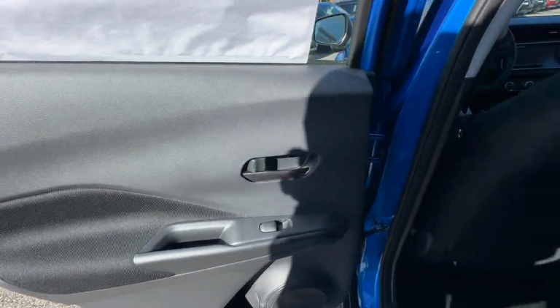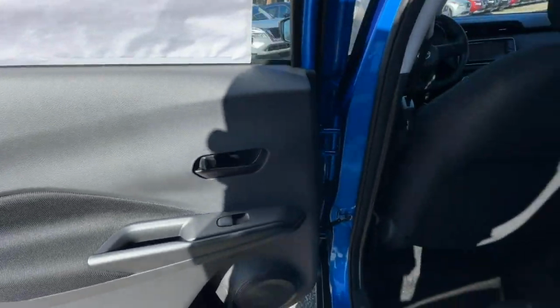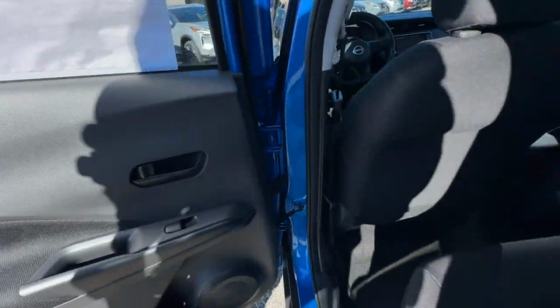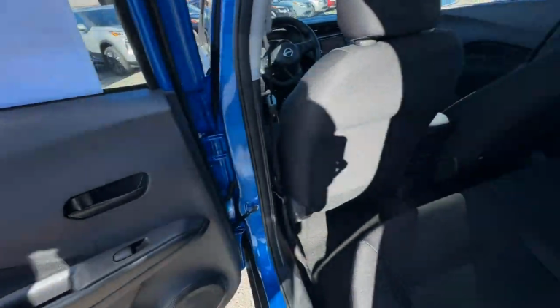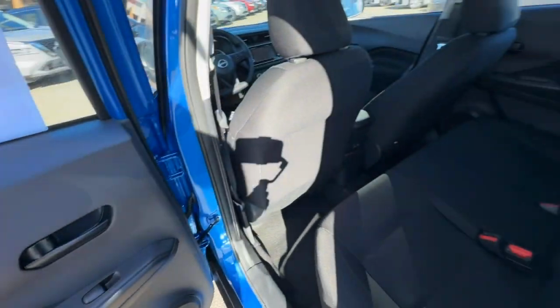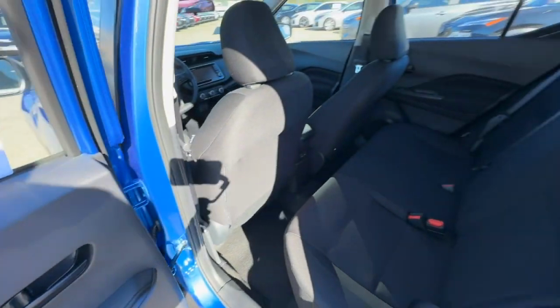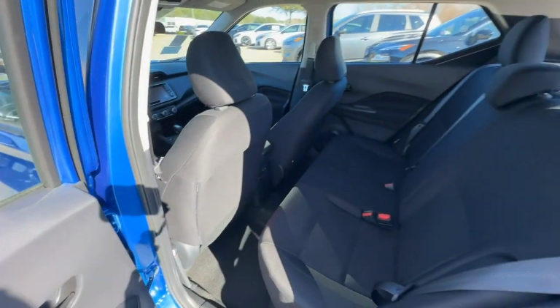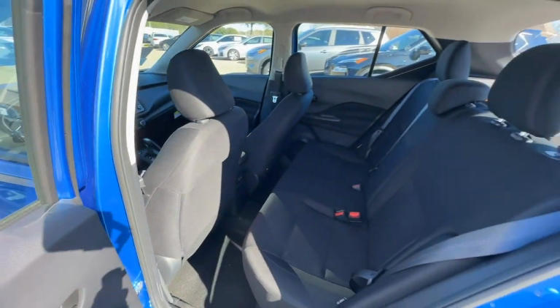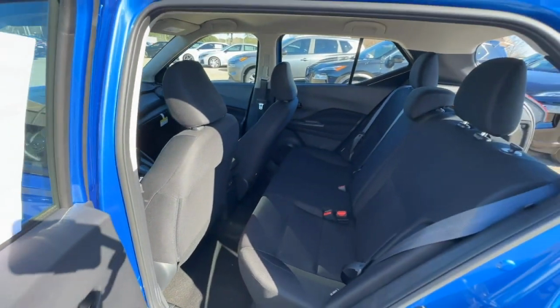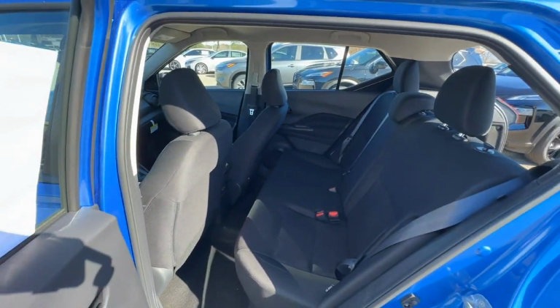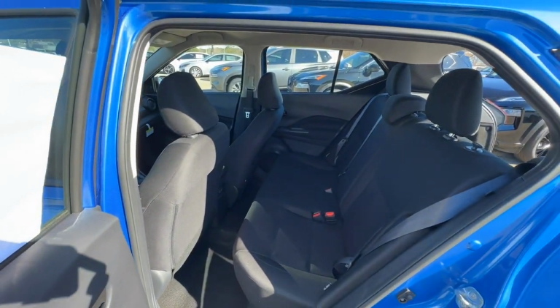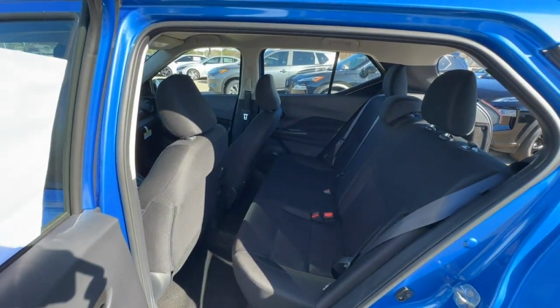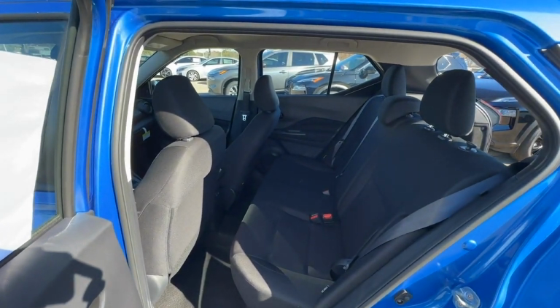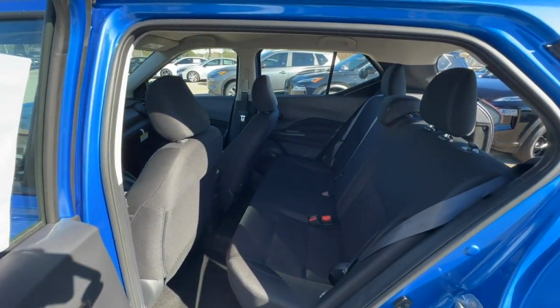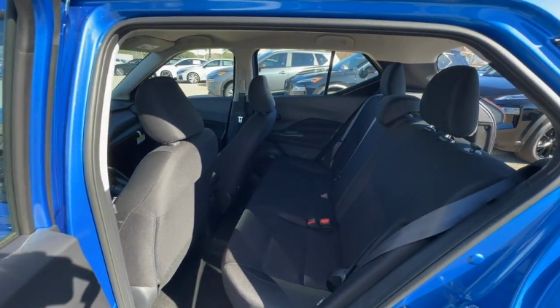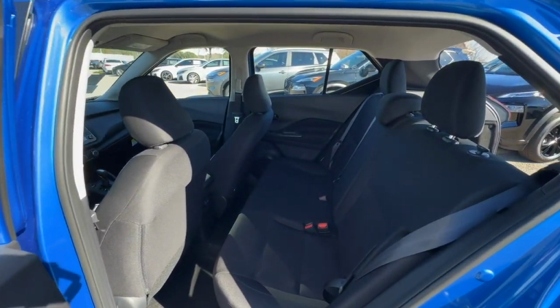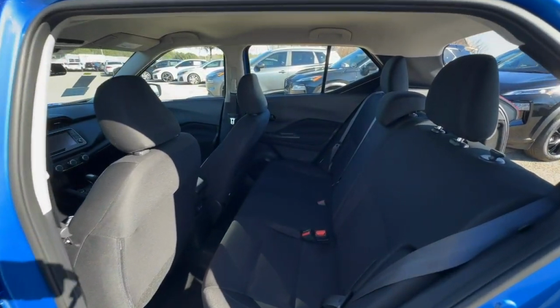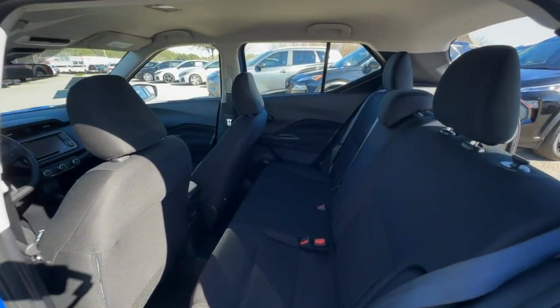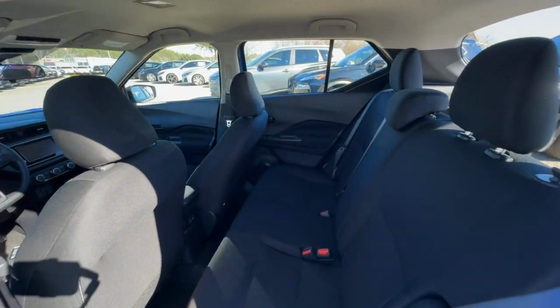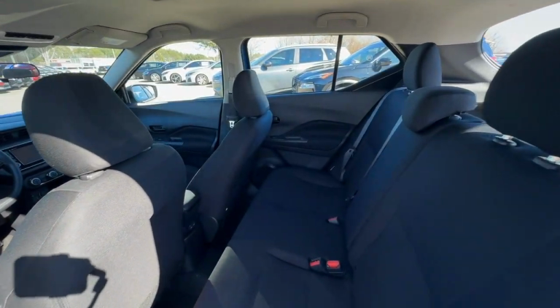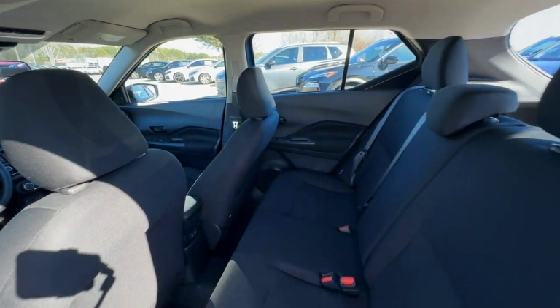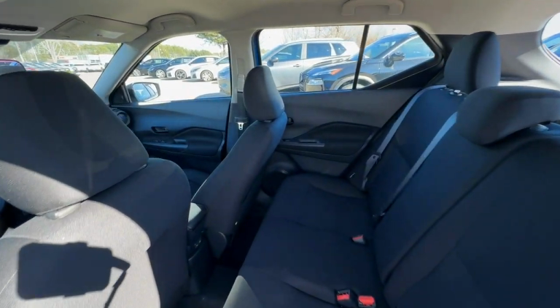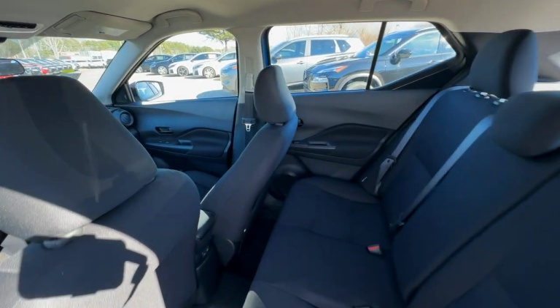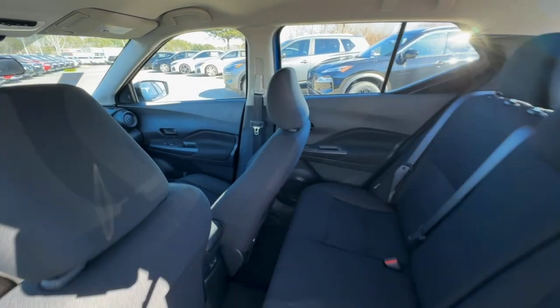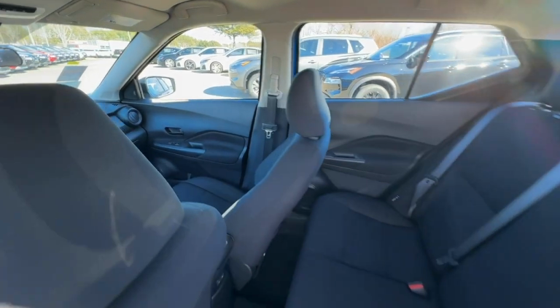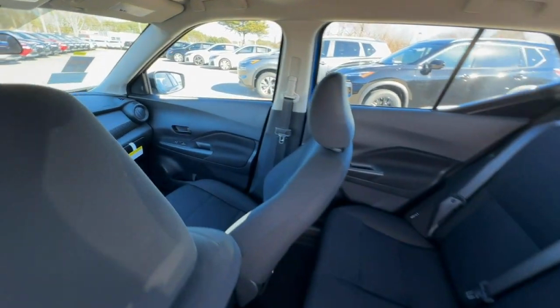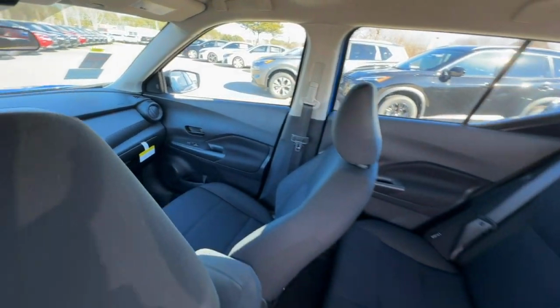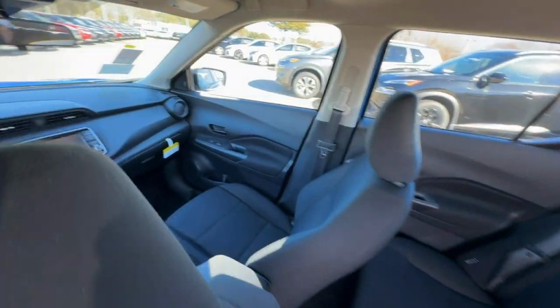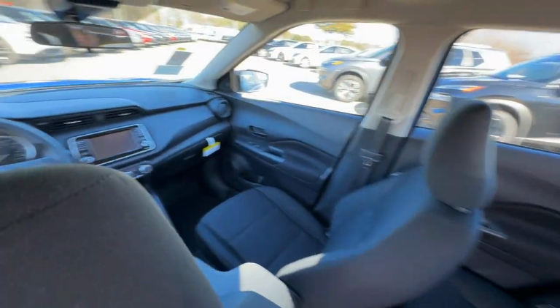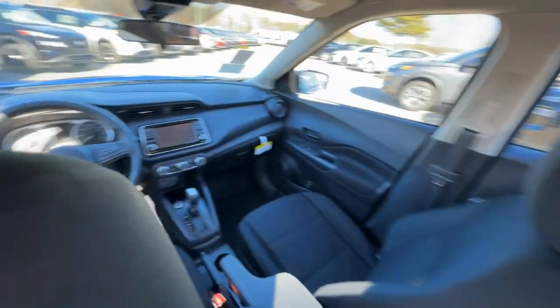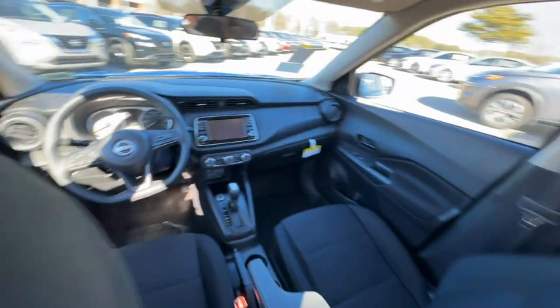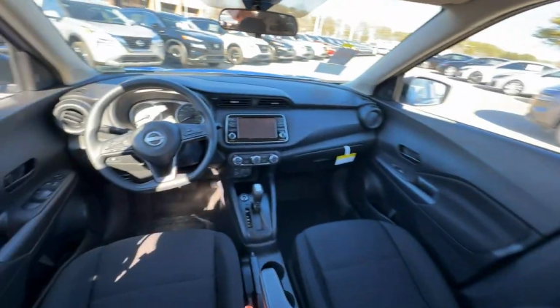Alarm, intermittent wipers, traction control, tire pressure monitoring system, and floor mats.